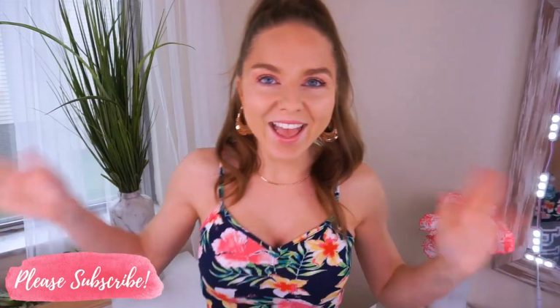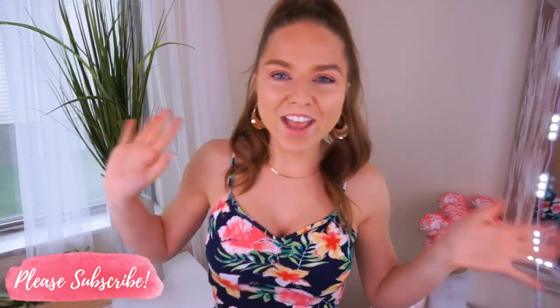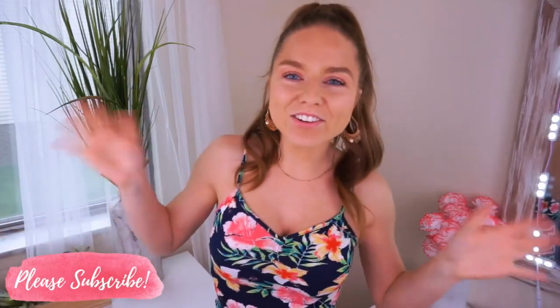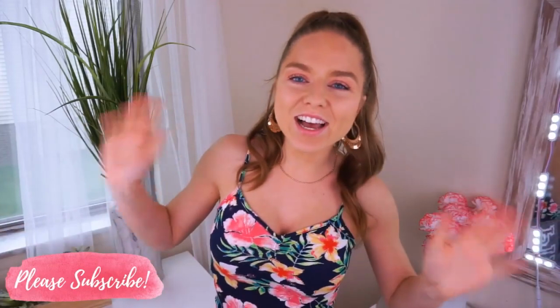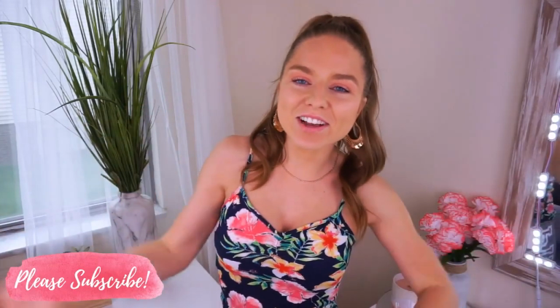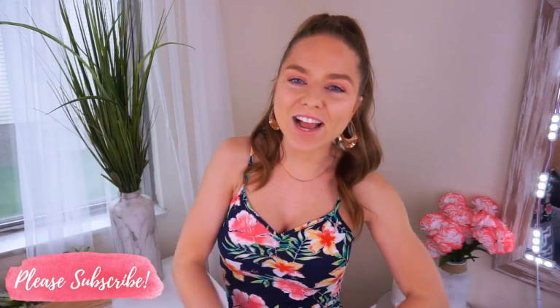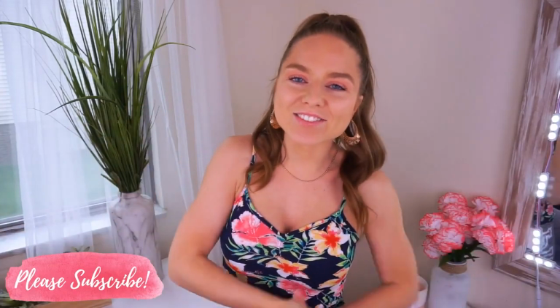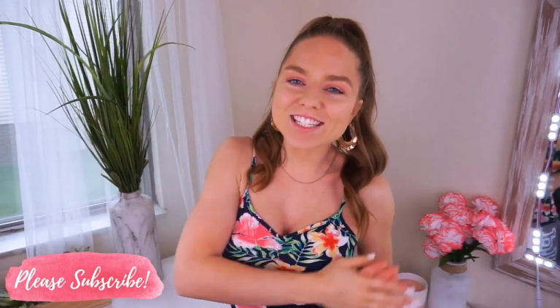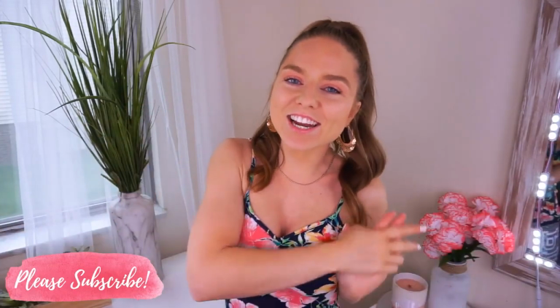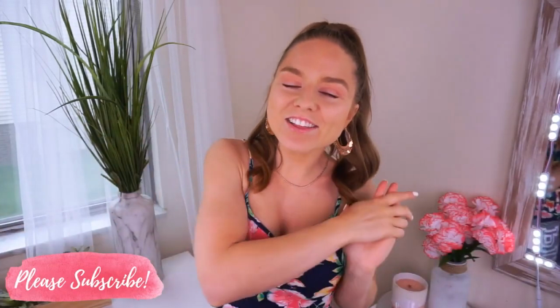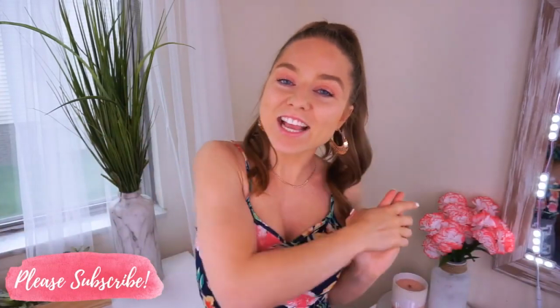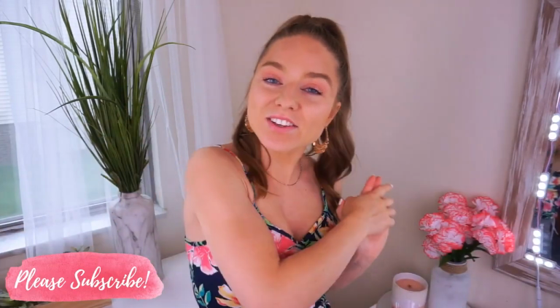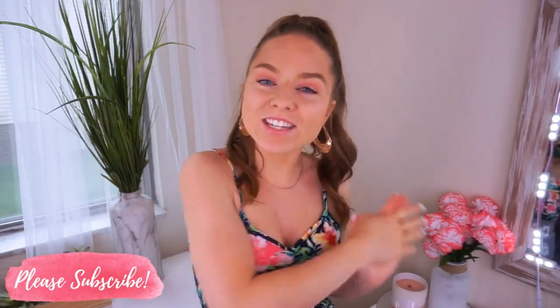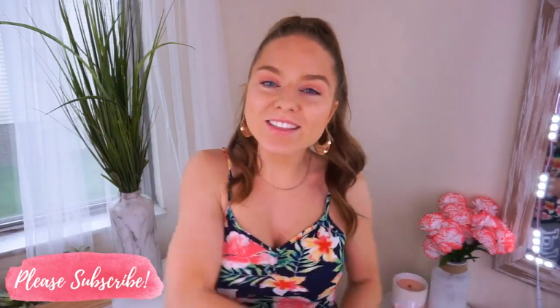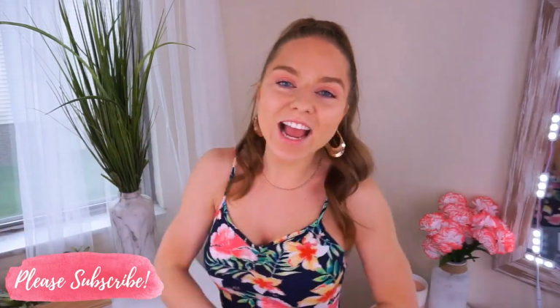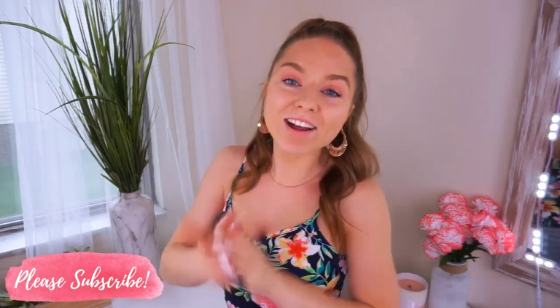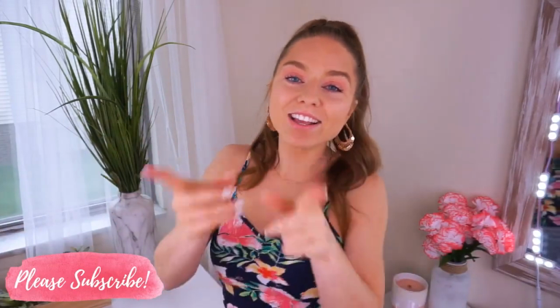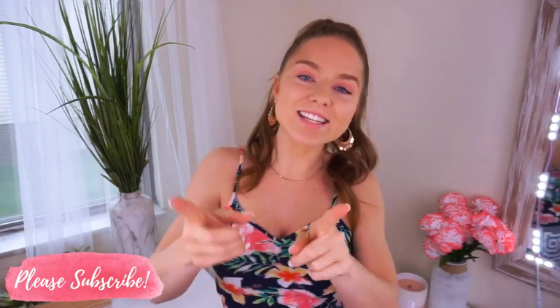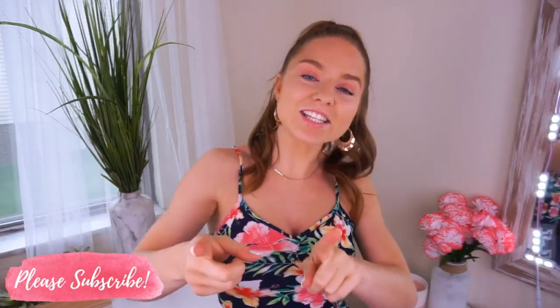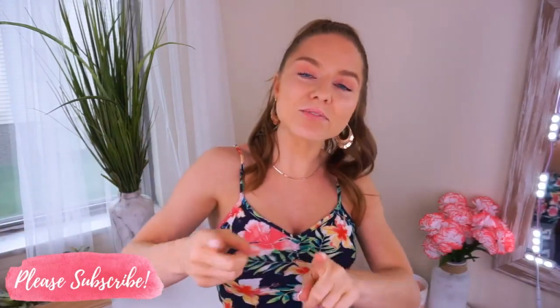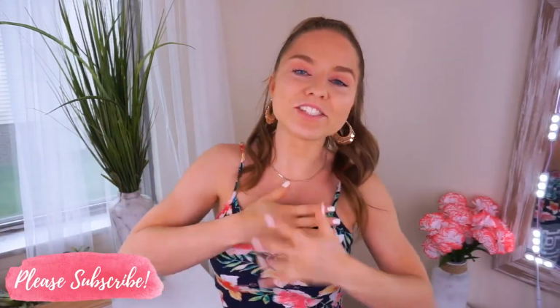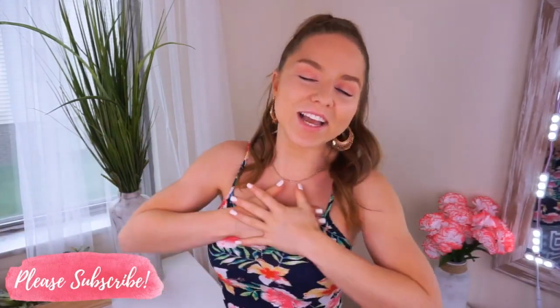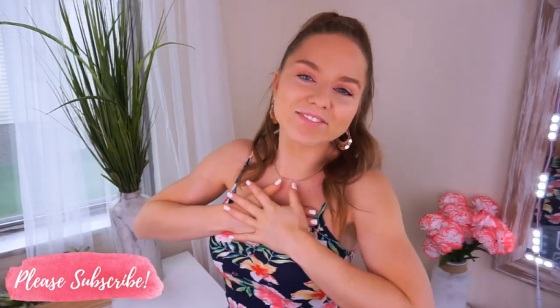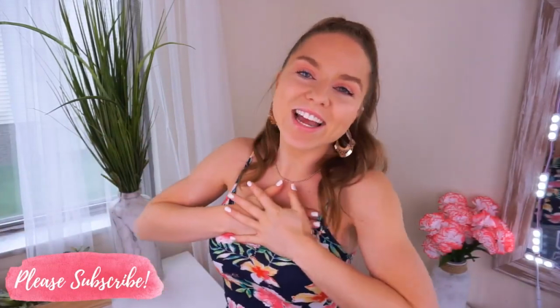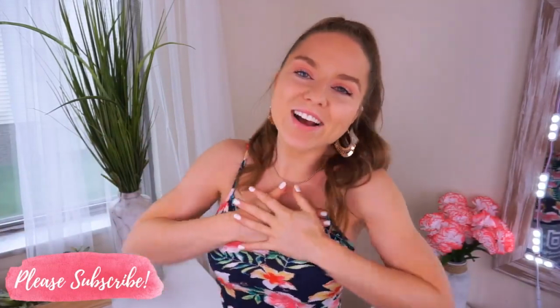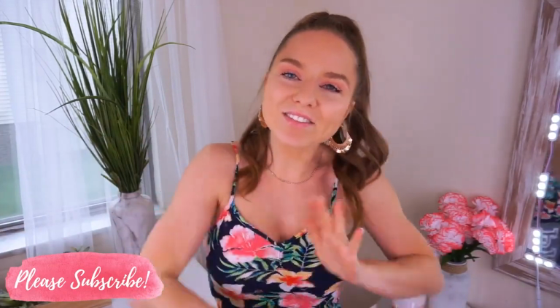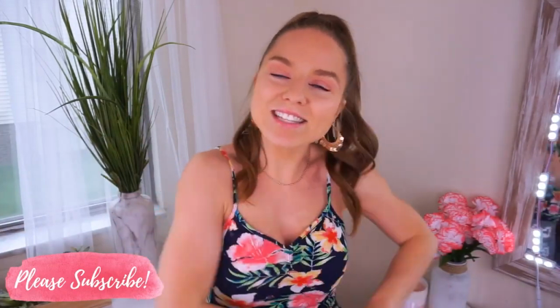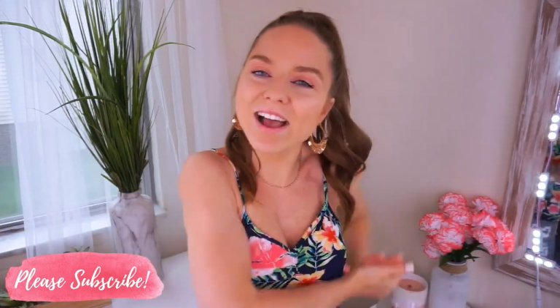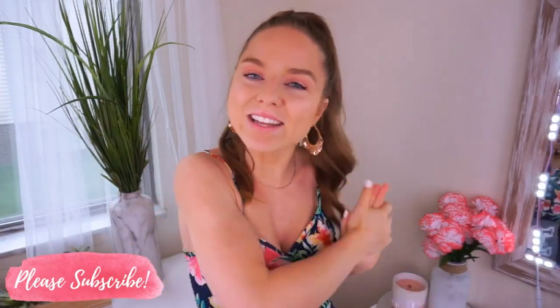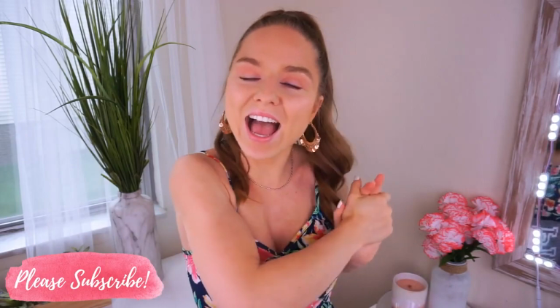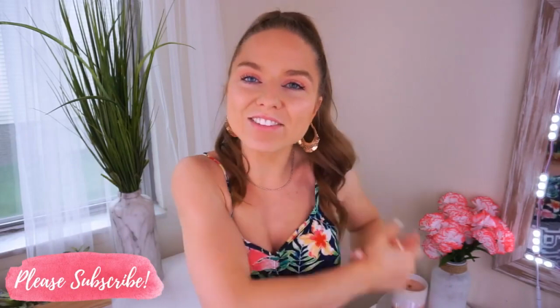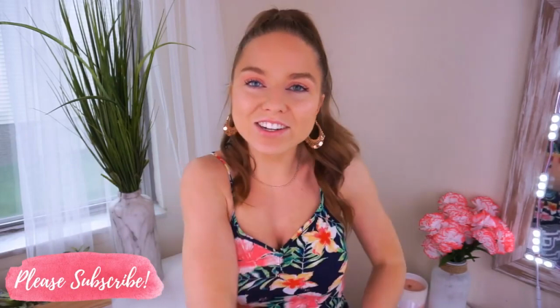Hey everyone! Welcome back to my channel. Thanks so much for taking the time out of your day to watch my video. I am so happy to have you.